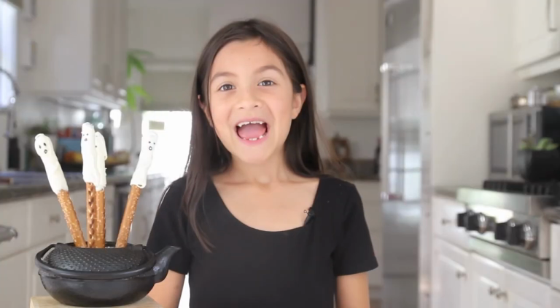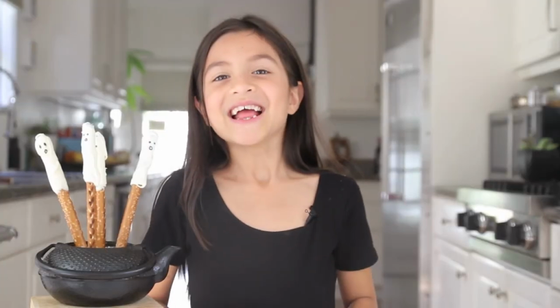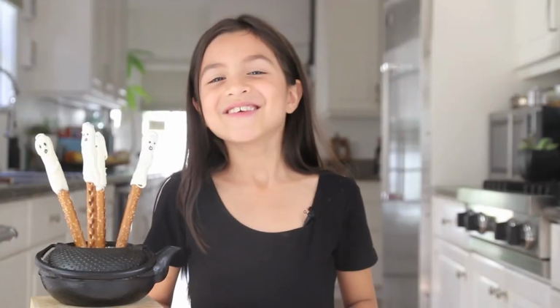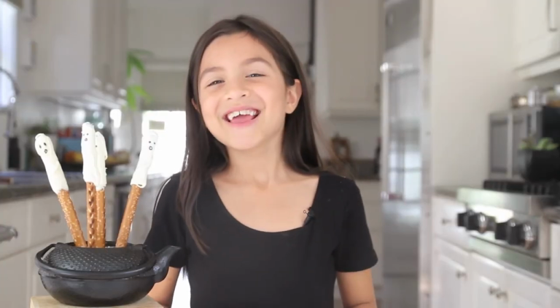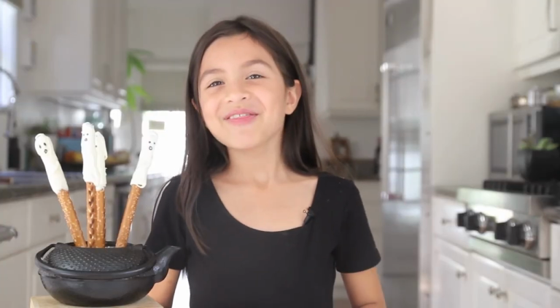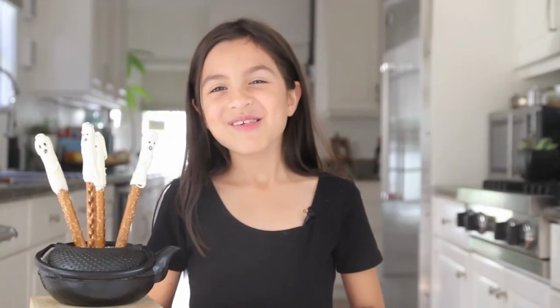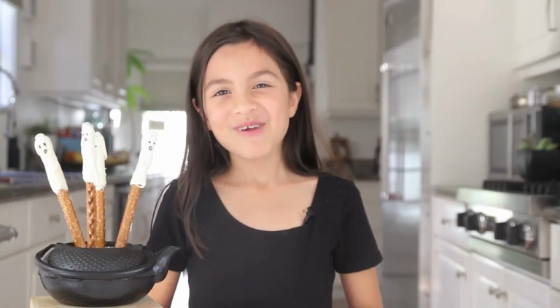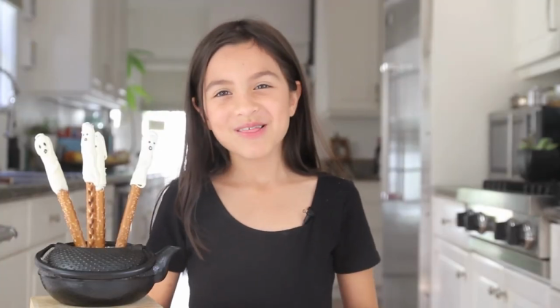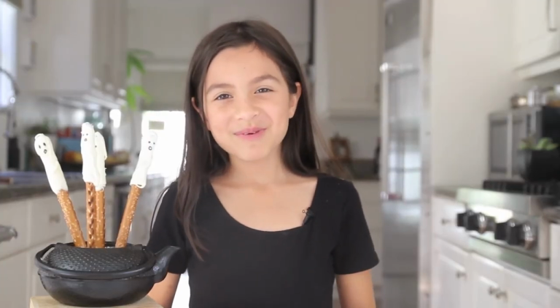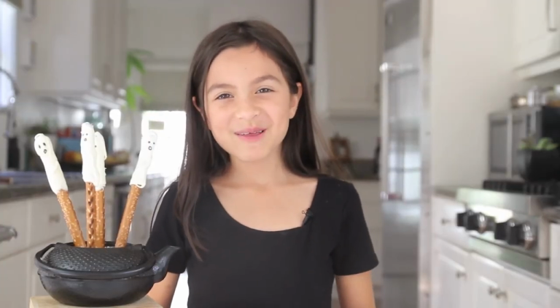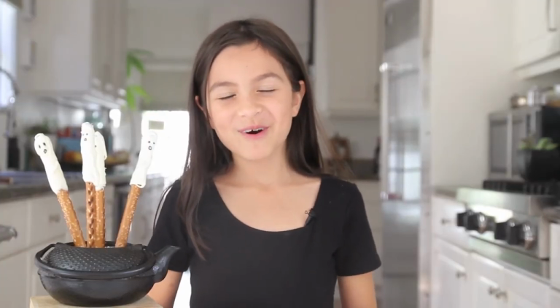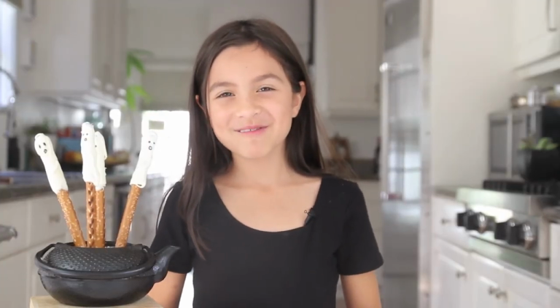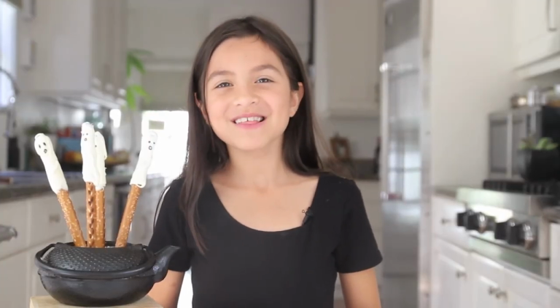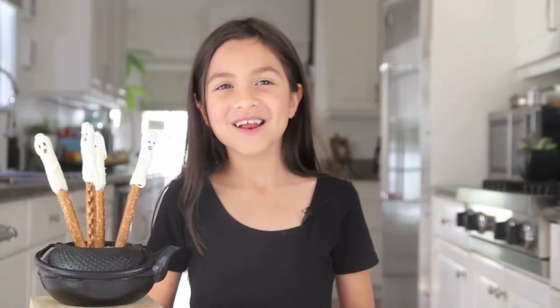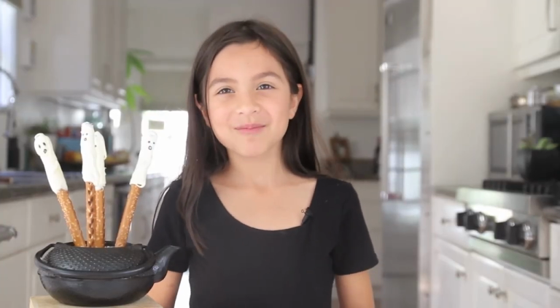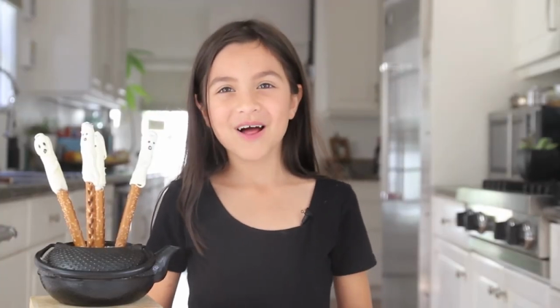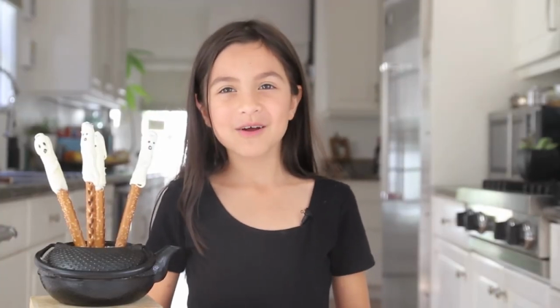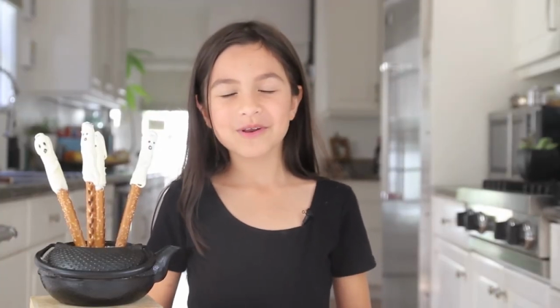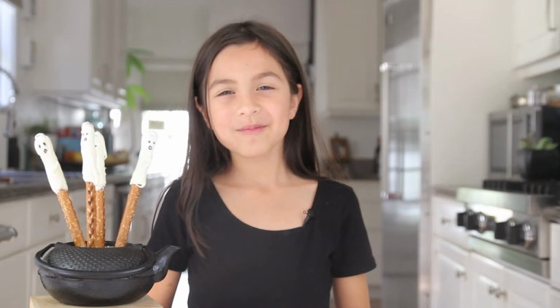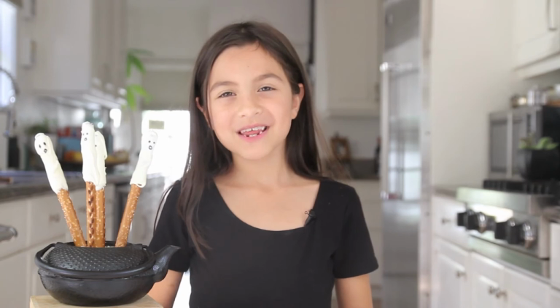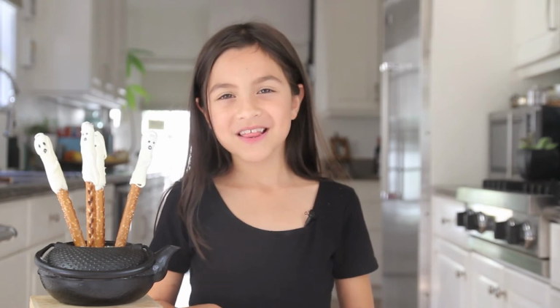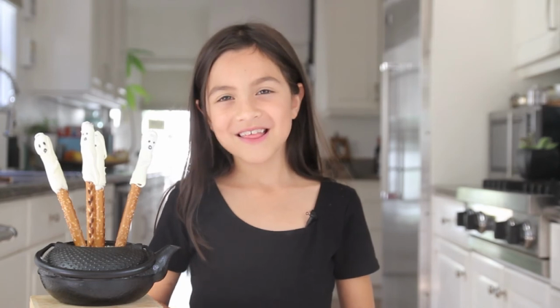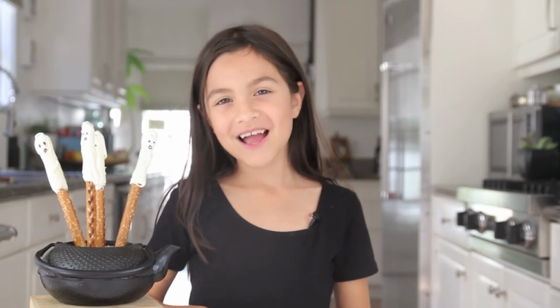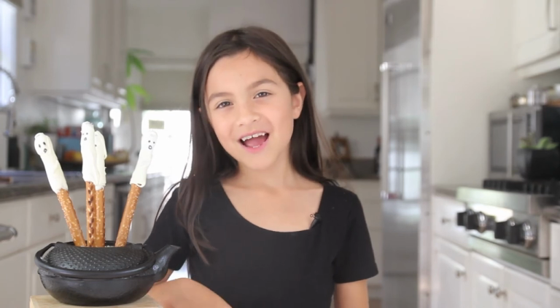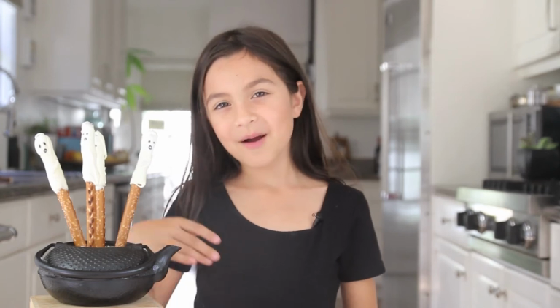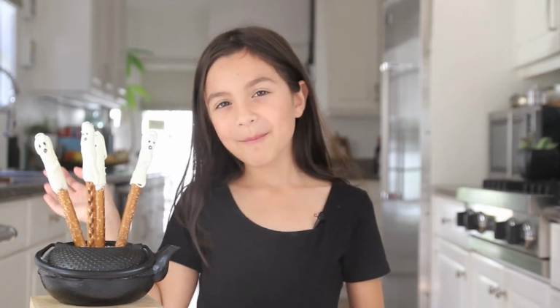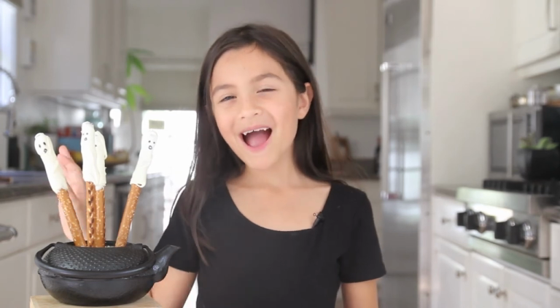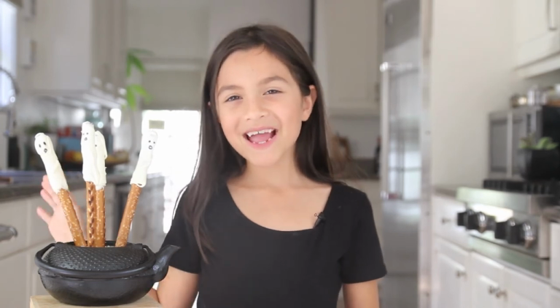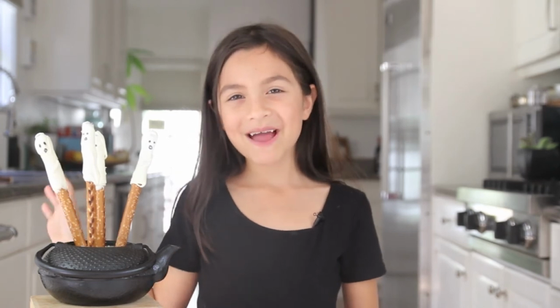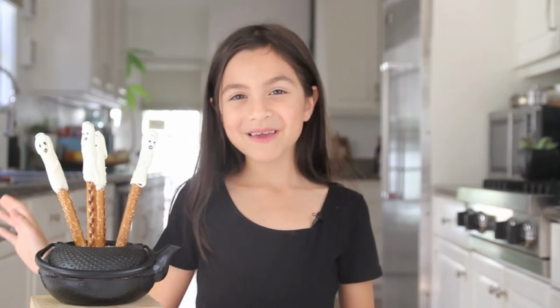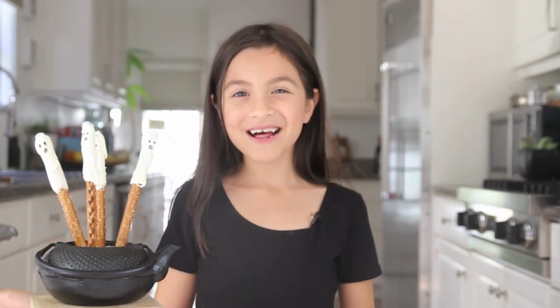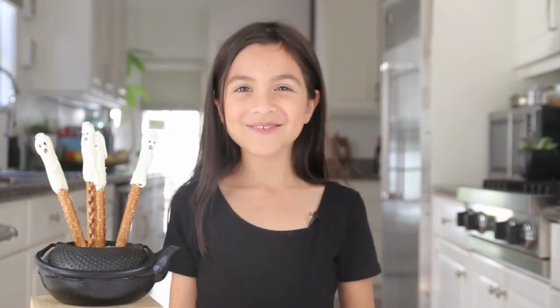To get this recipe and more, visit our blog, WondermitKids.com. Bye! Happy Halloween!